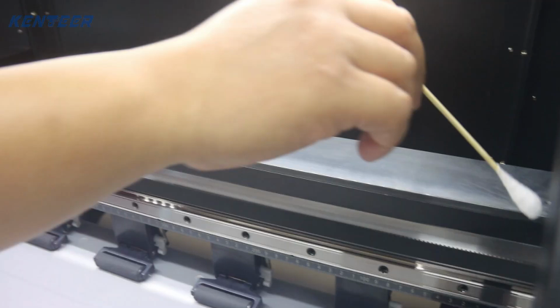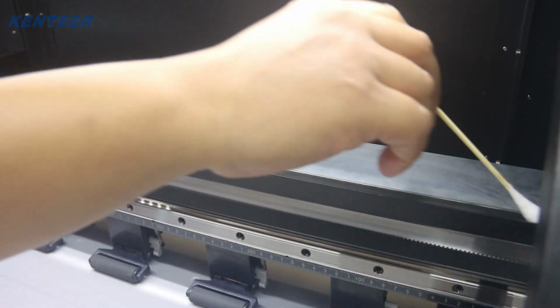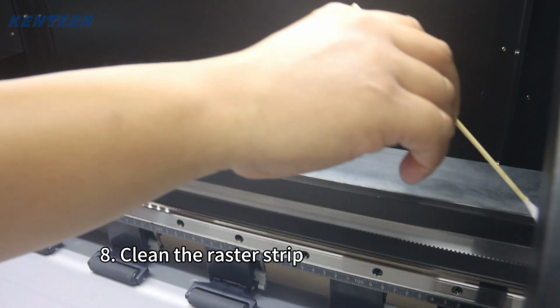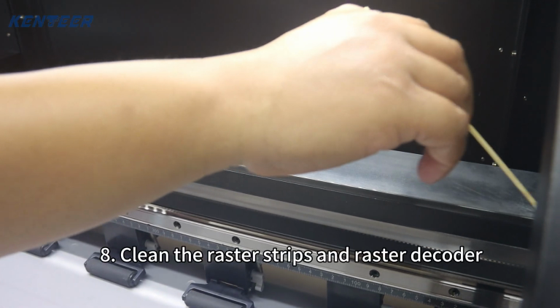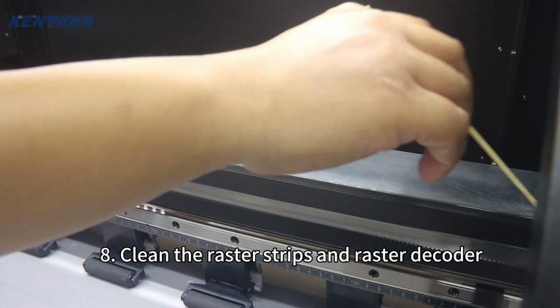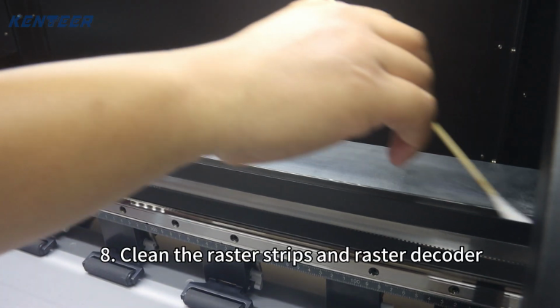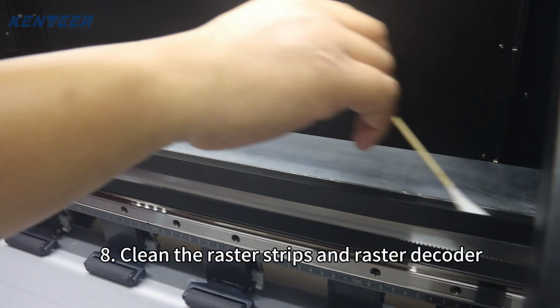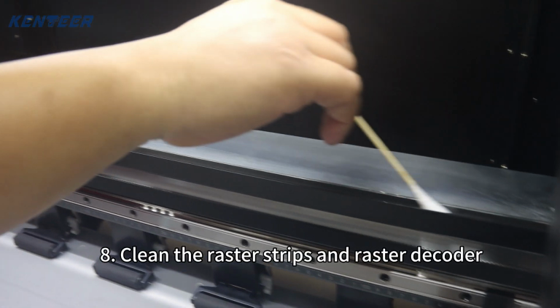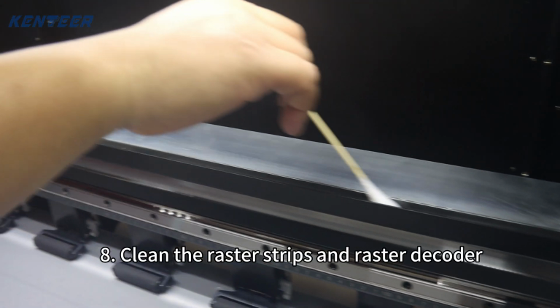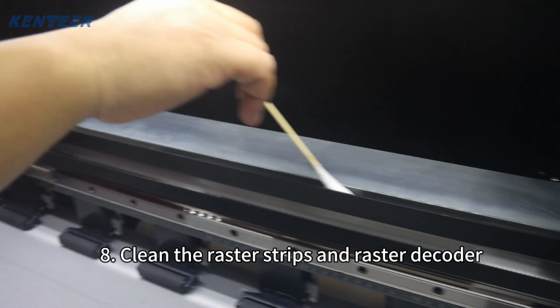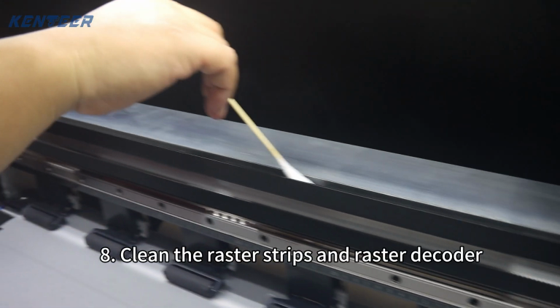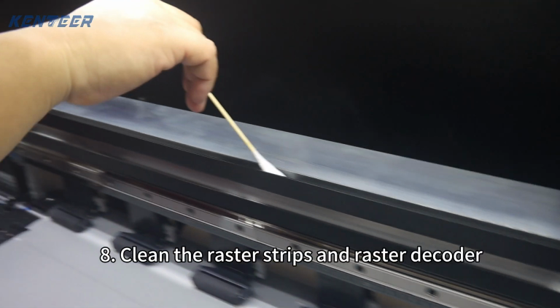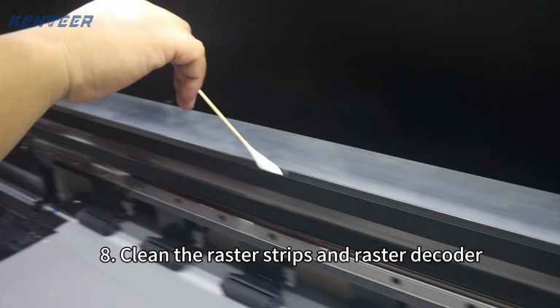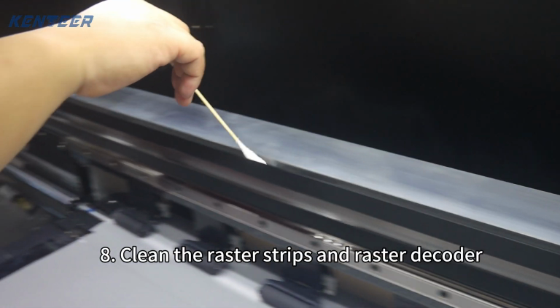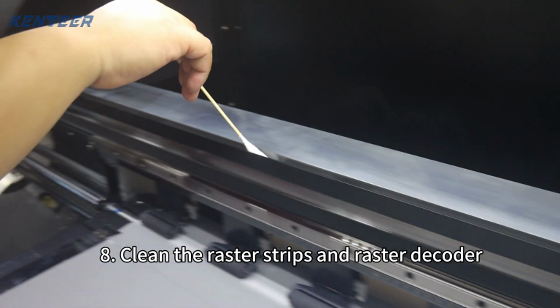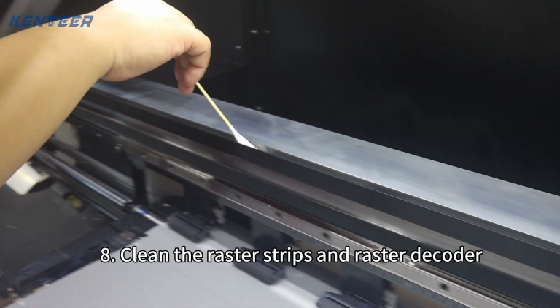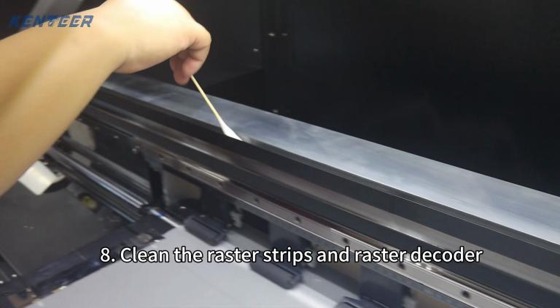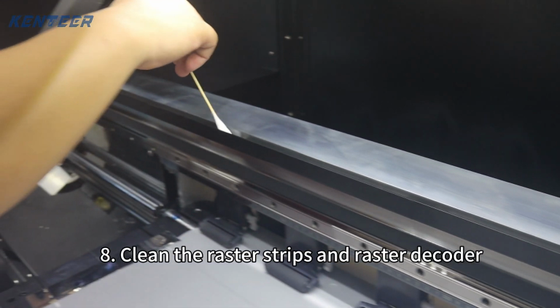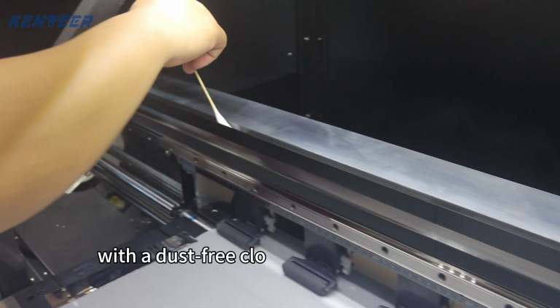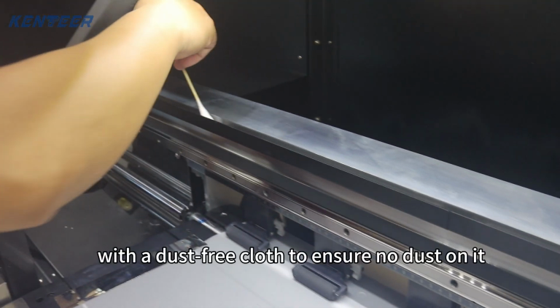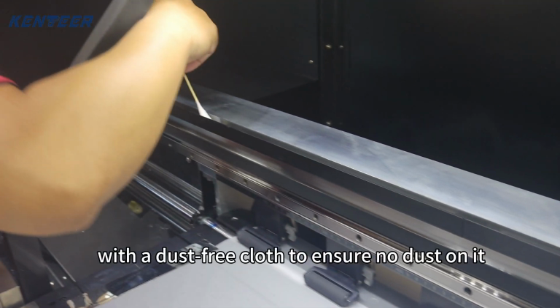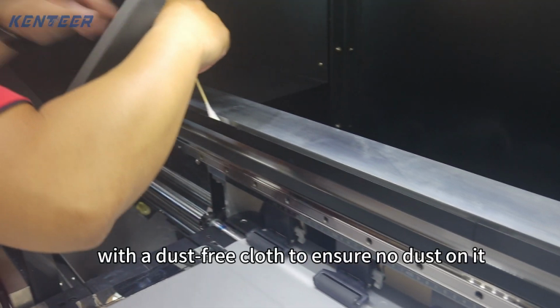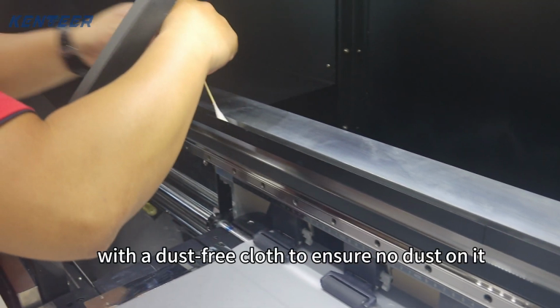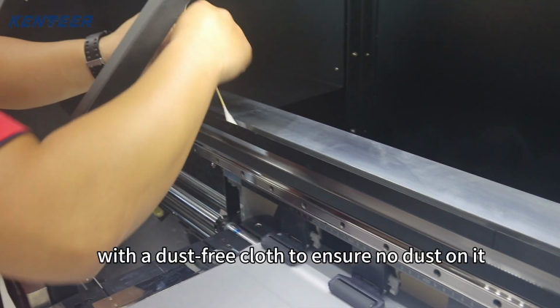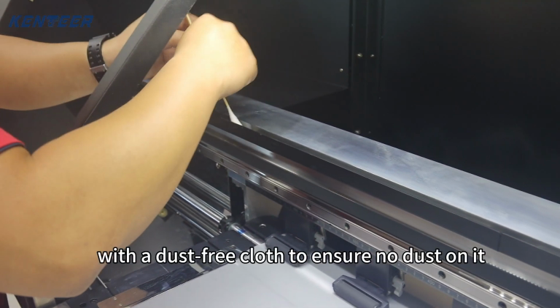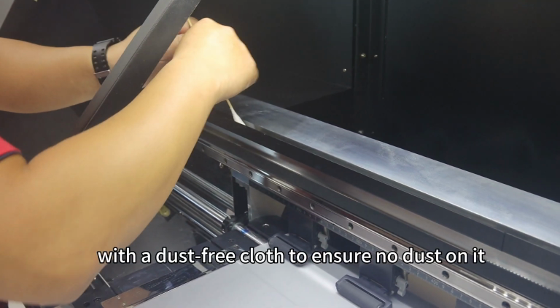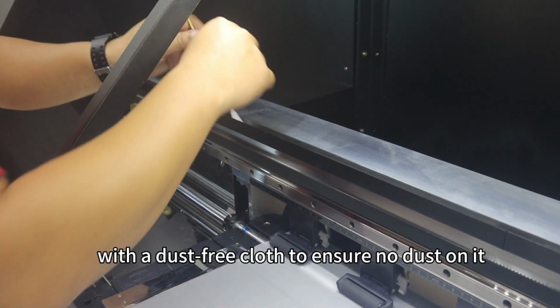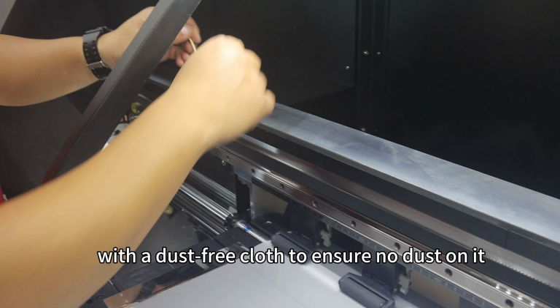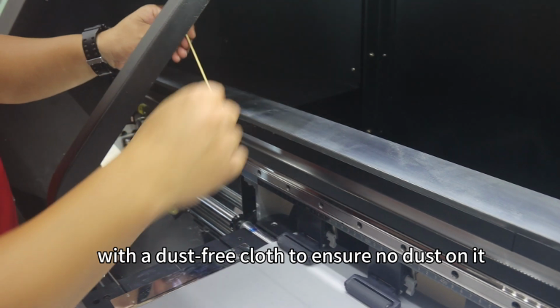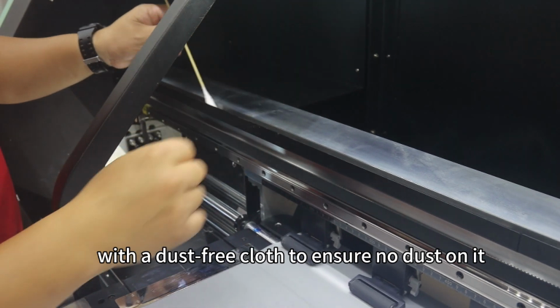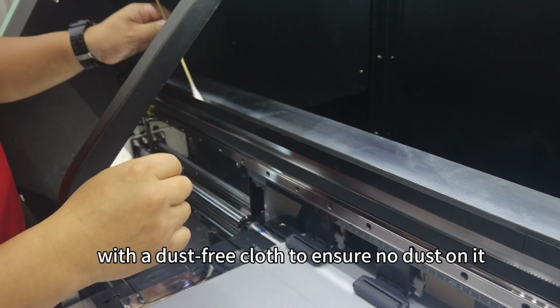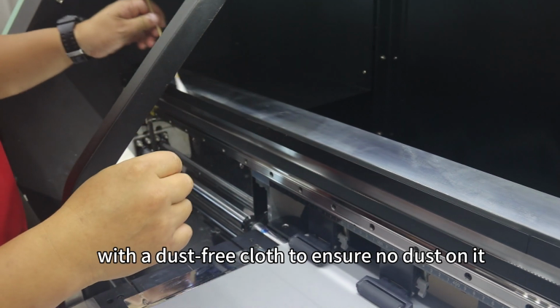8. Clean the raster strips and raster decoder with a dust-free cloth to ensure no dust on it.